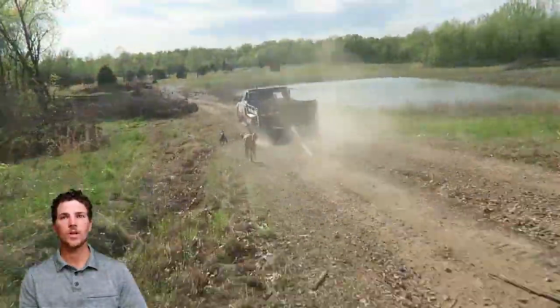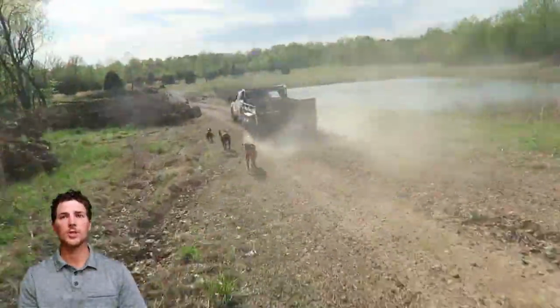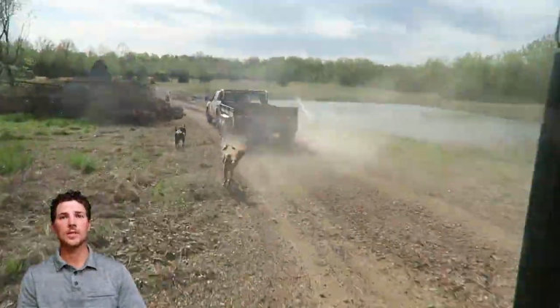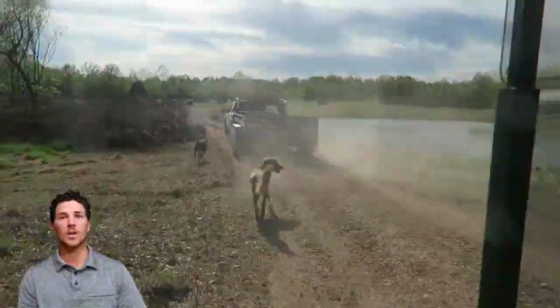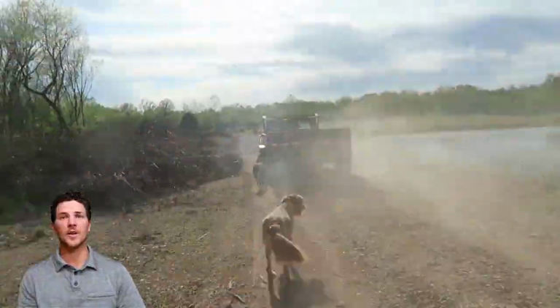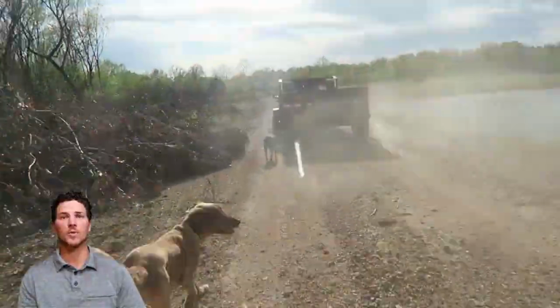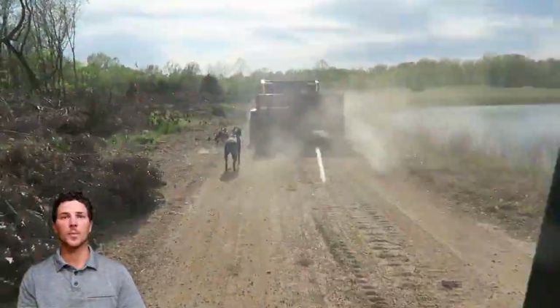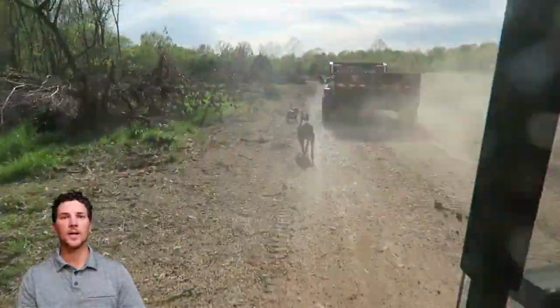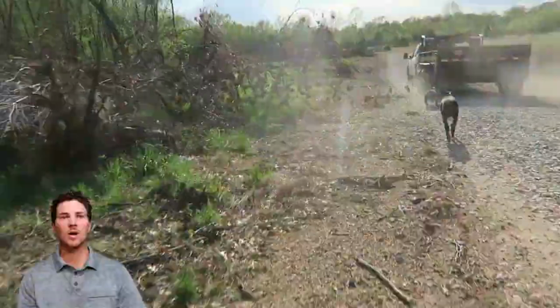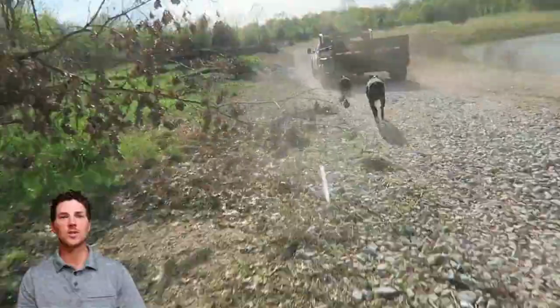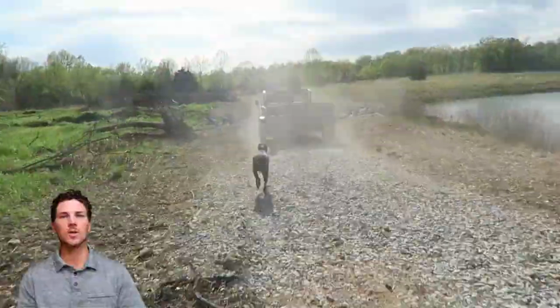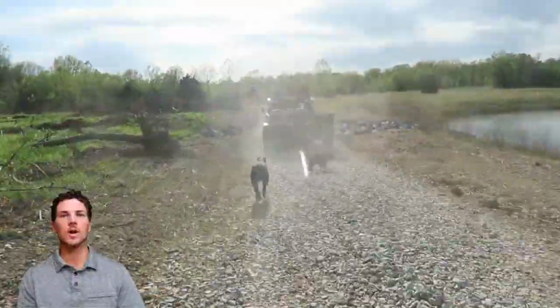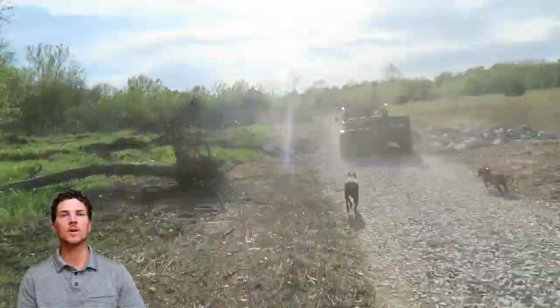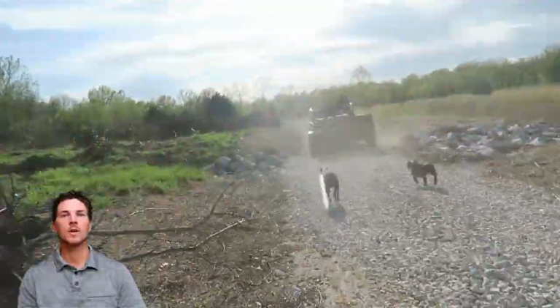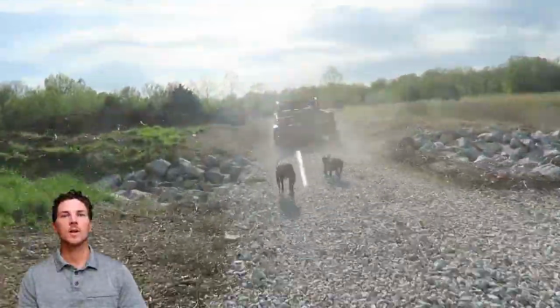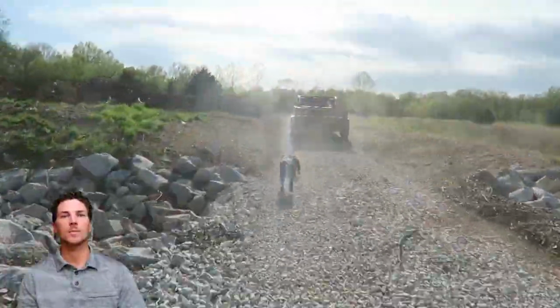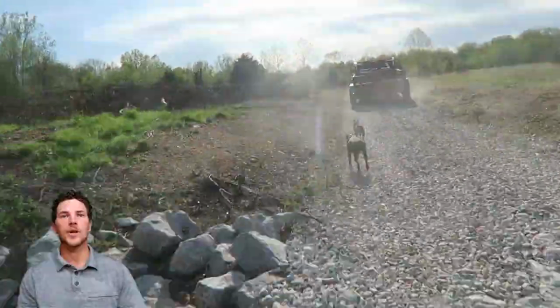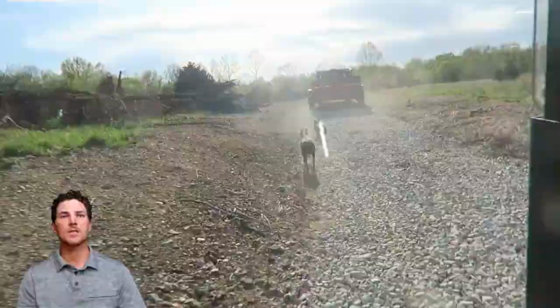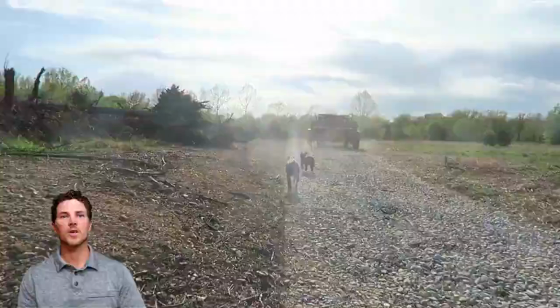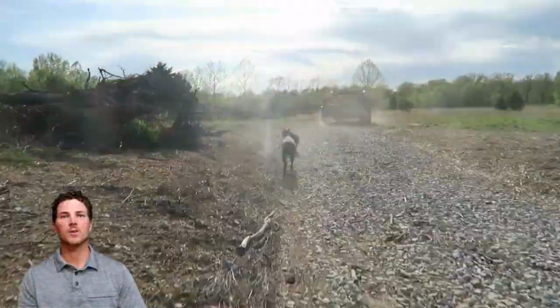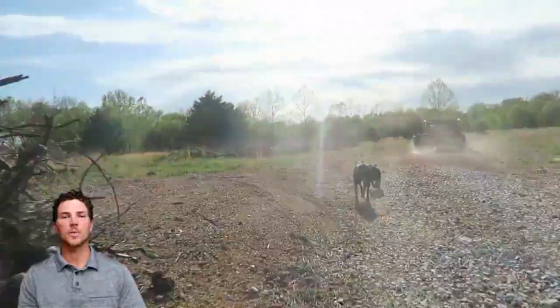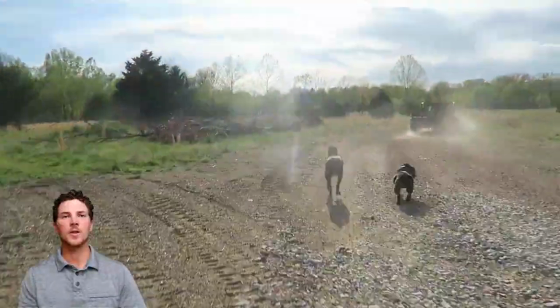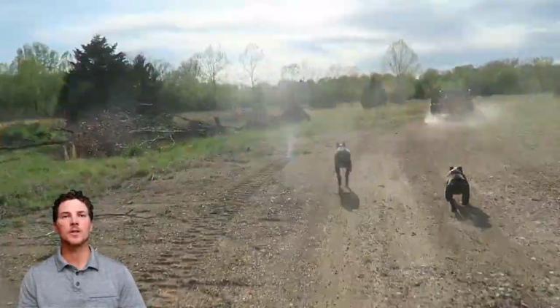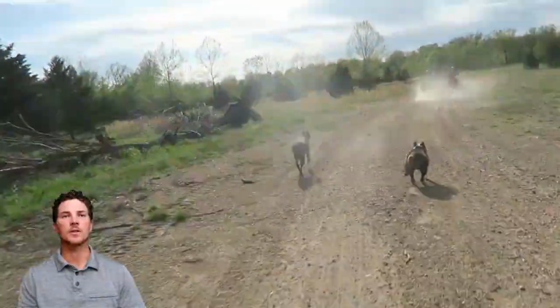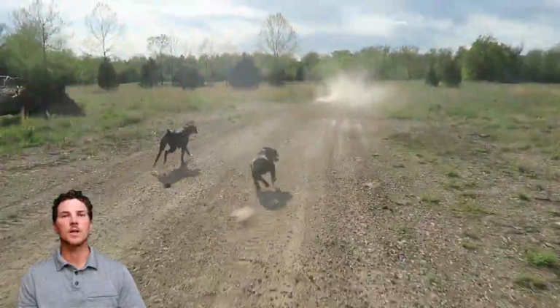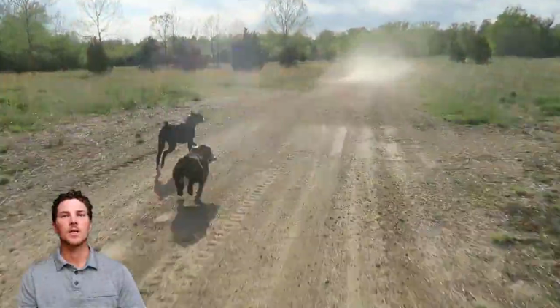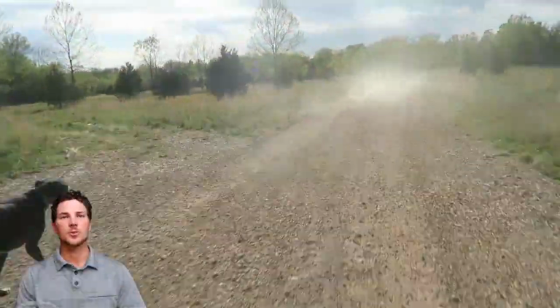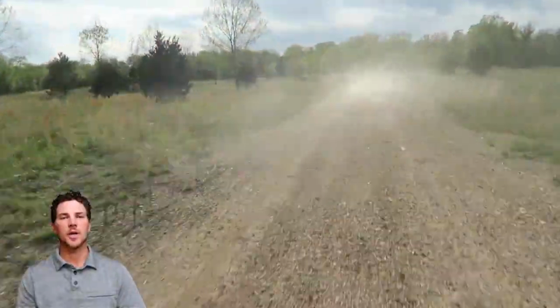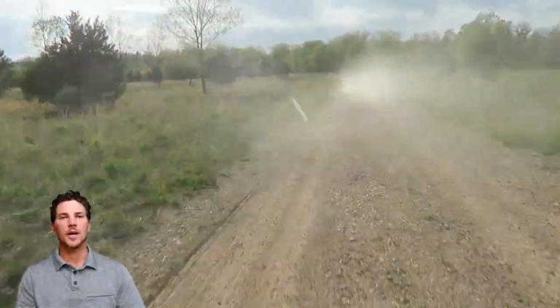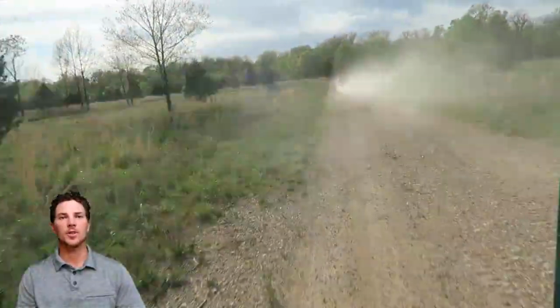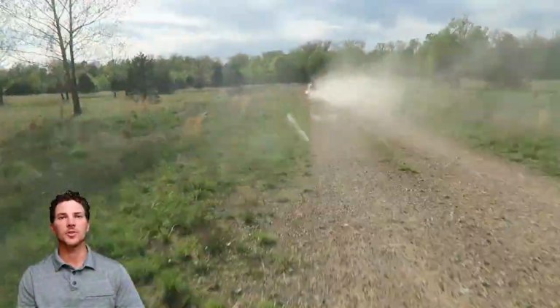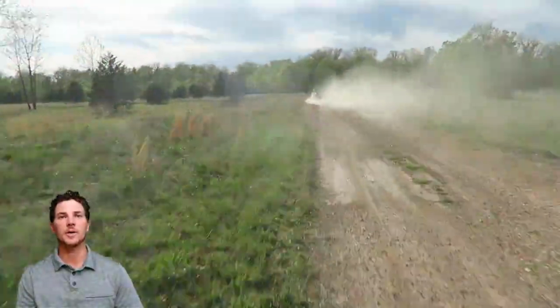As you can see throughout the video, we've got a pack of dogs that are running around, chasing the vehicles up and down the hill, and just playing and having a good time.